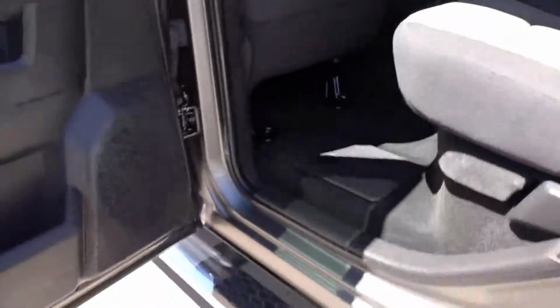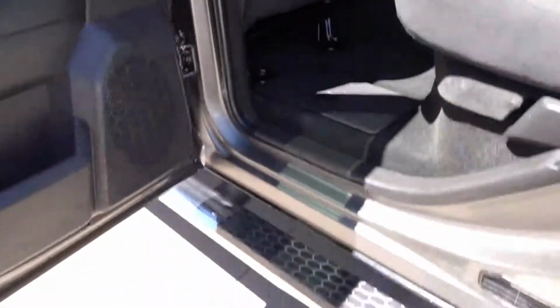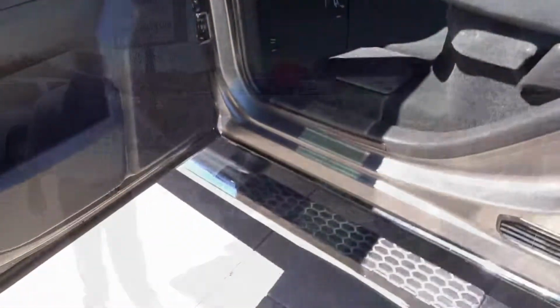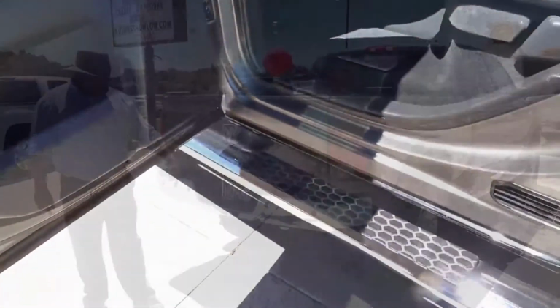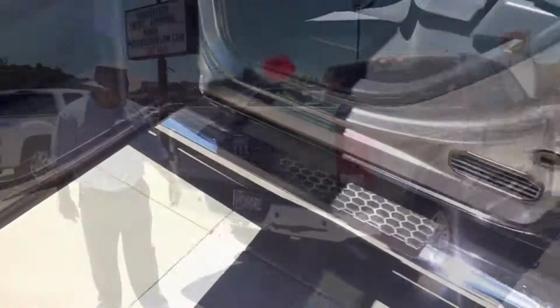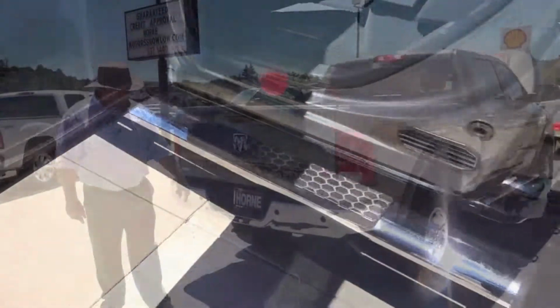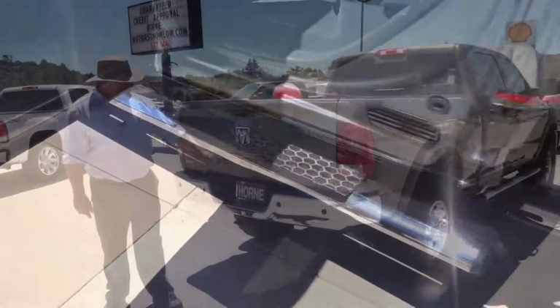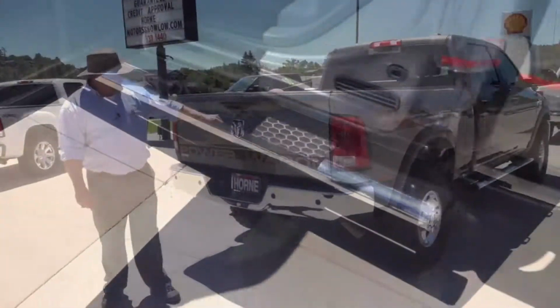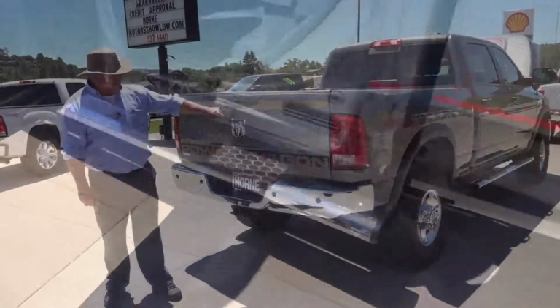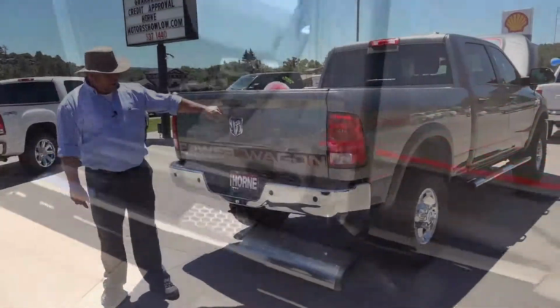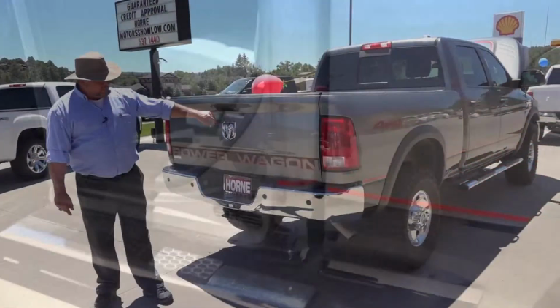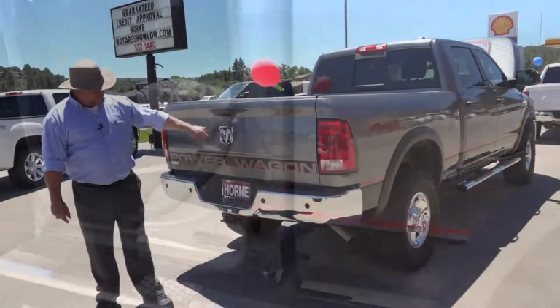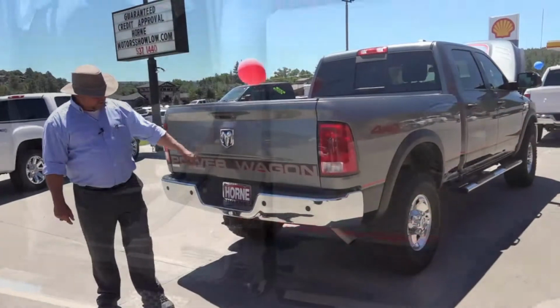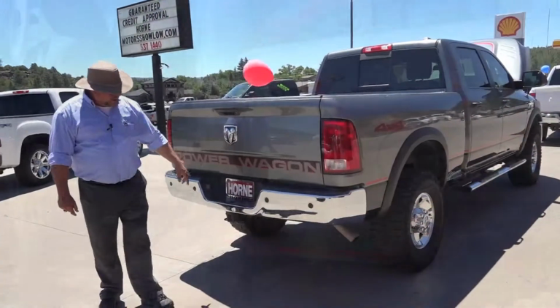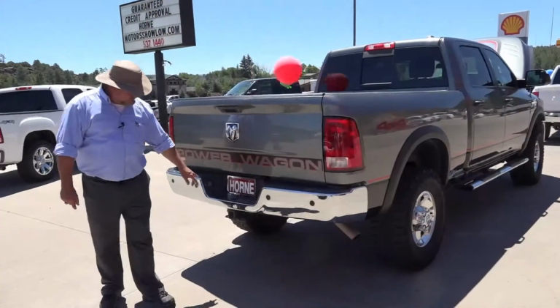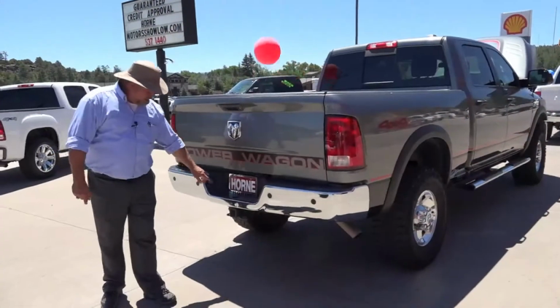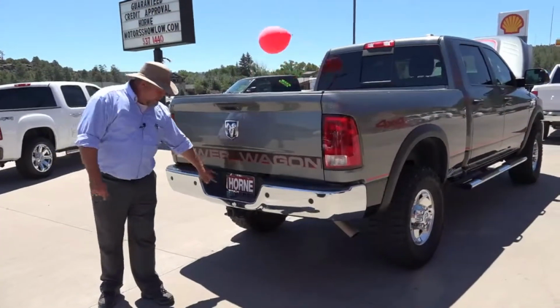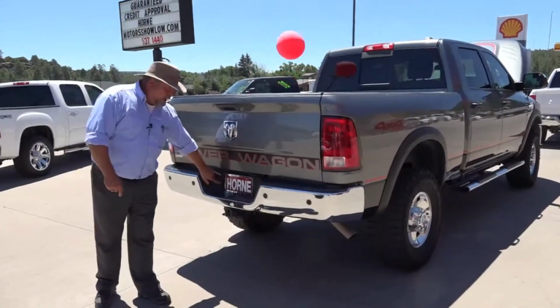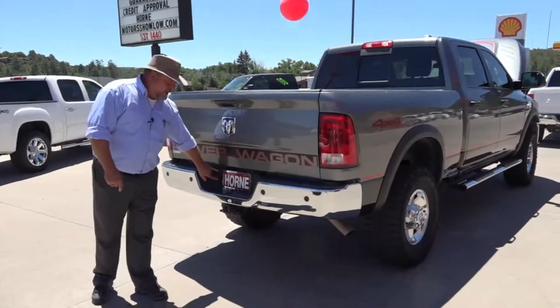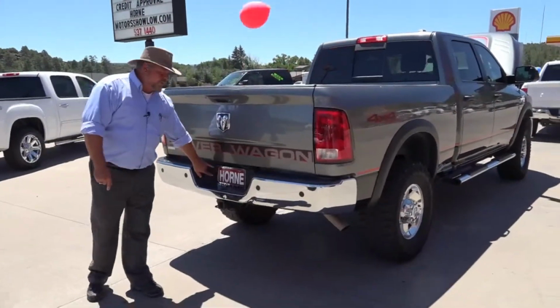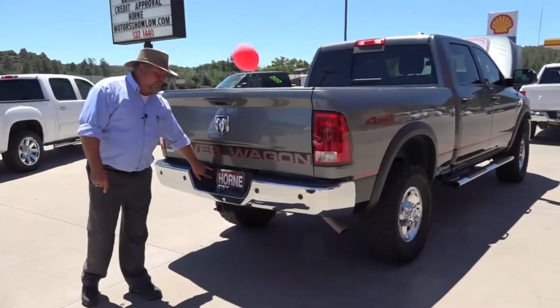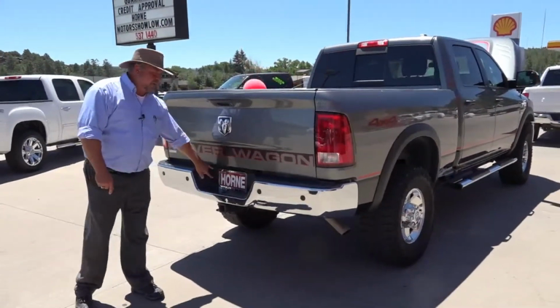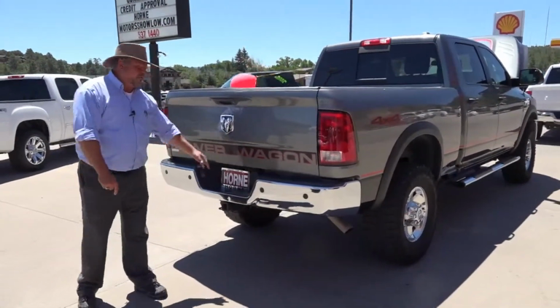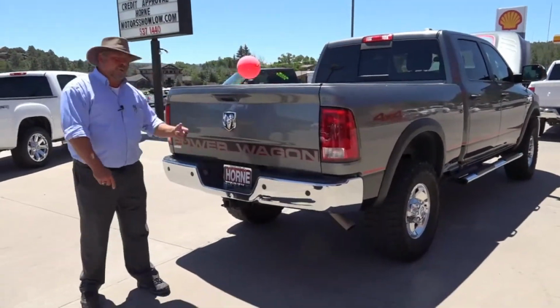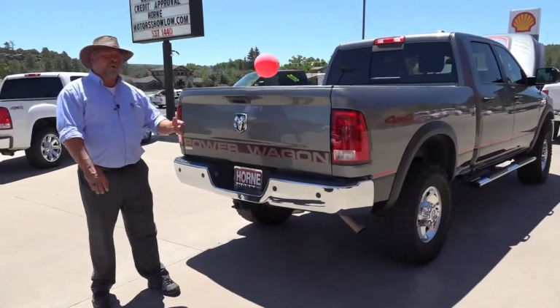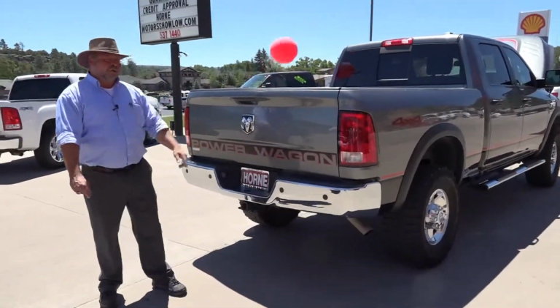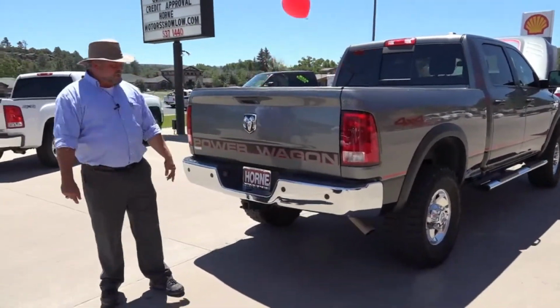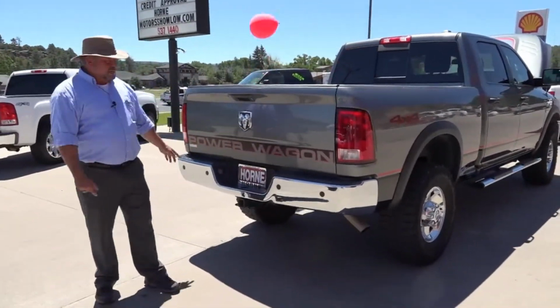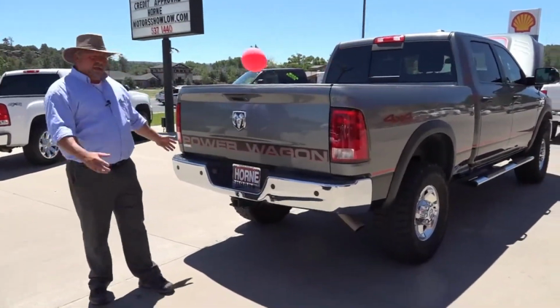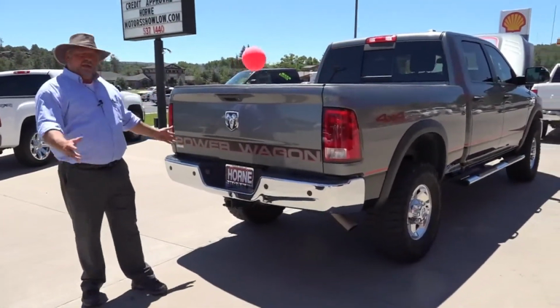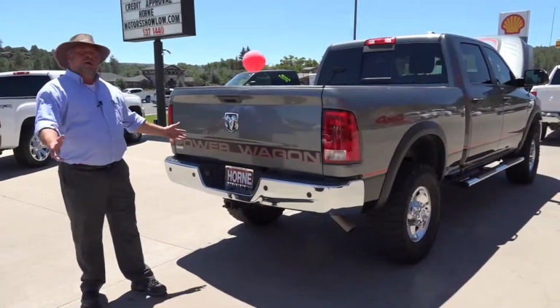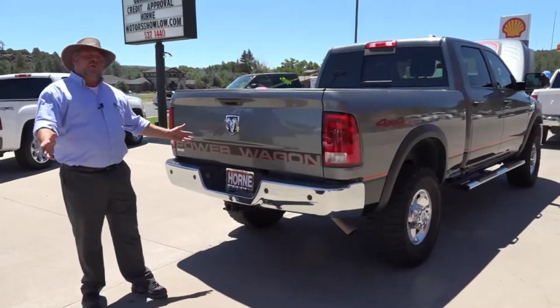You've got the full tow package, you've got the backup mirror, you've got all the wiring and everything done. Three-quarter ton.